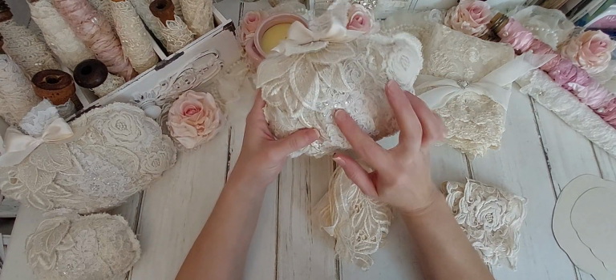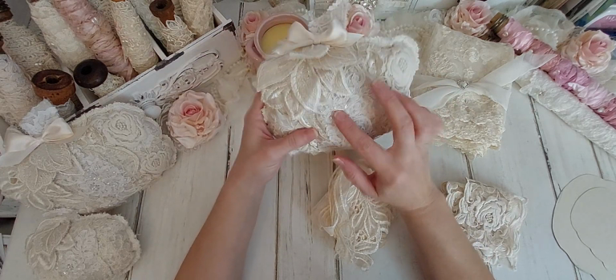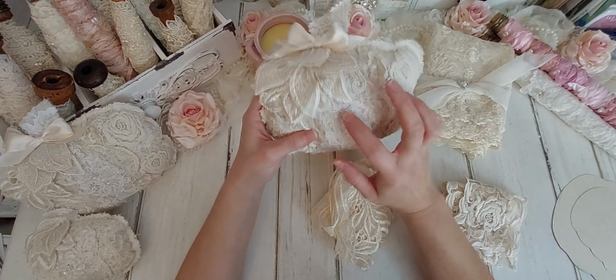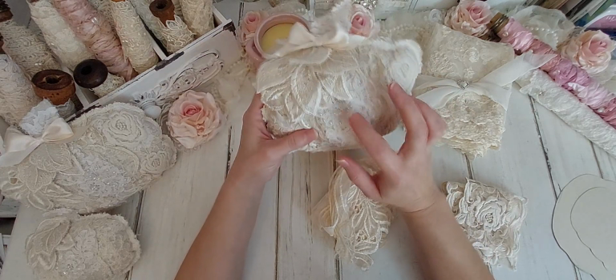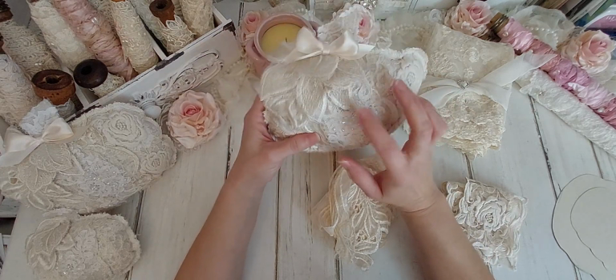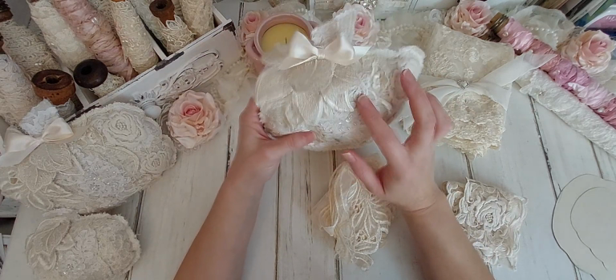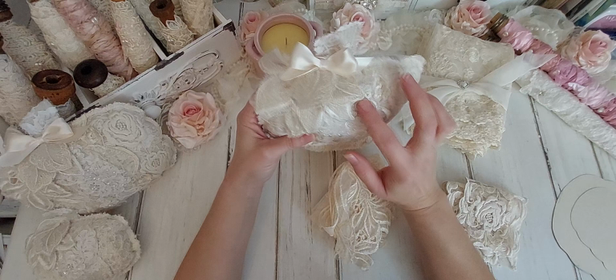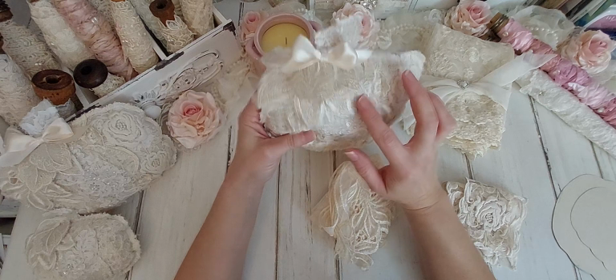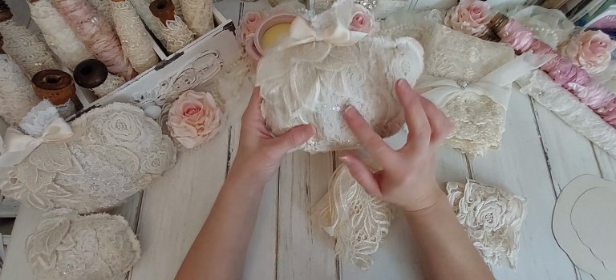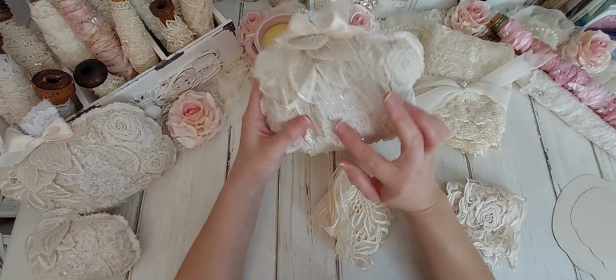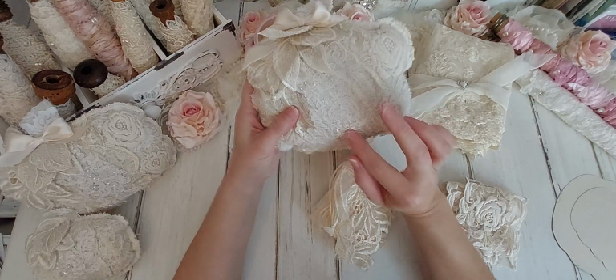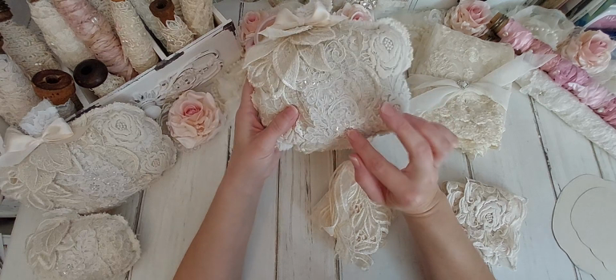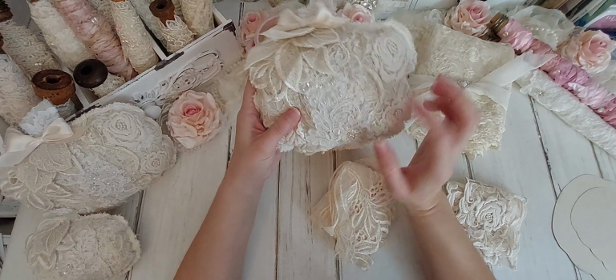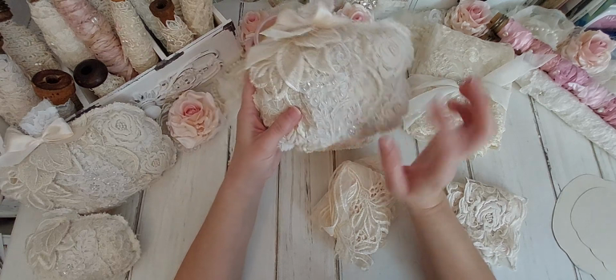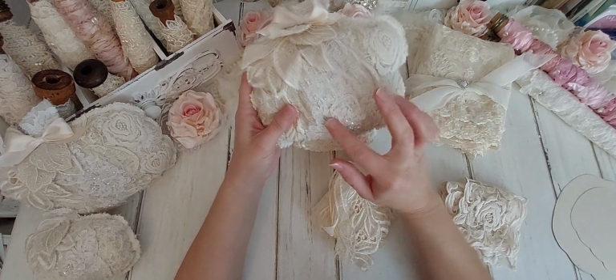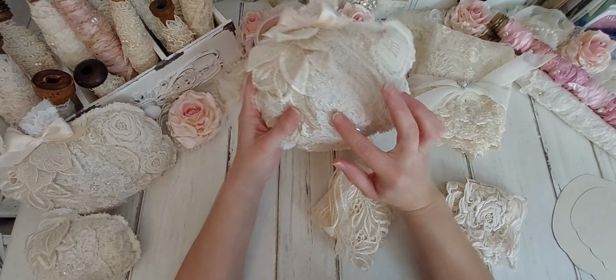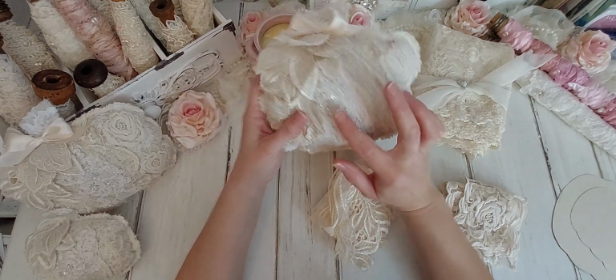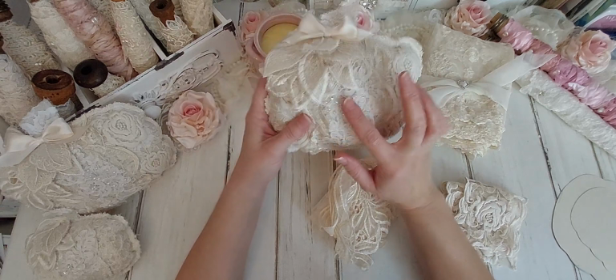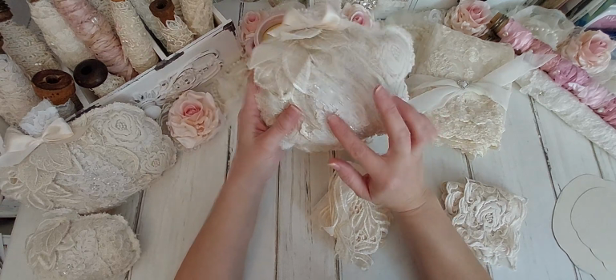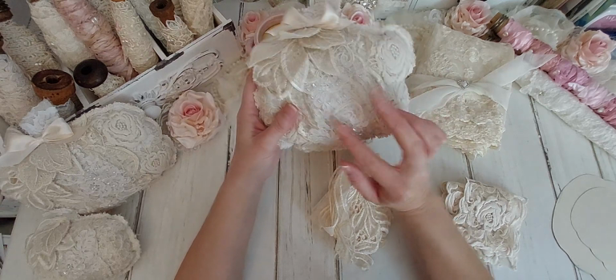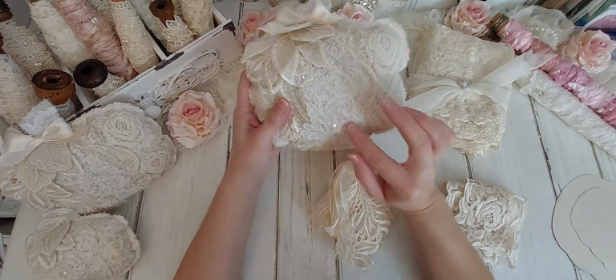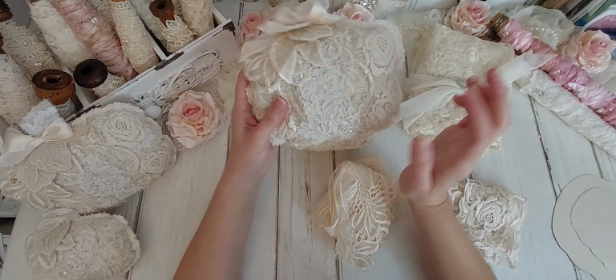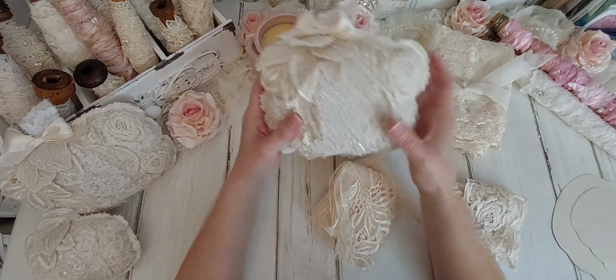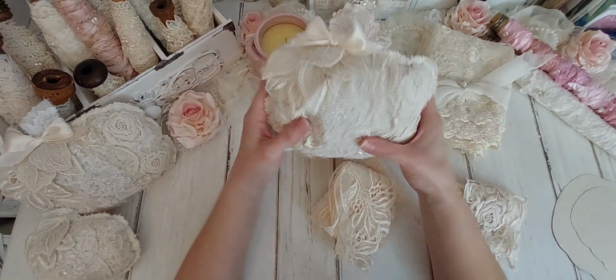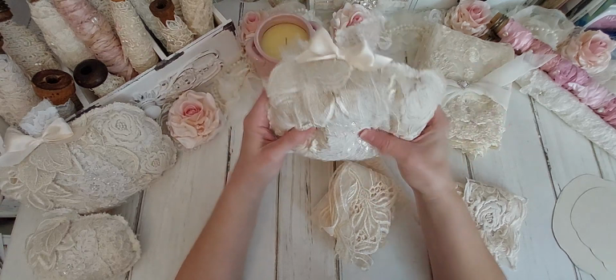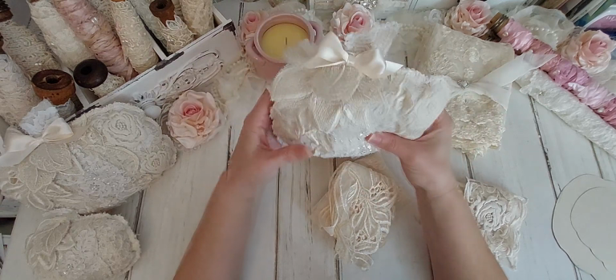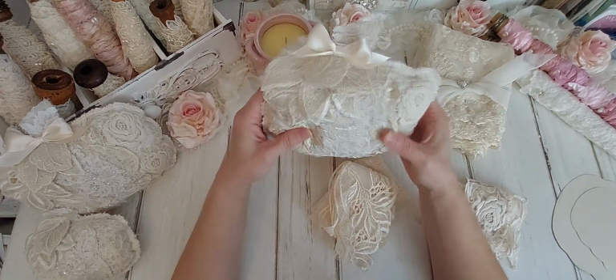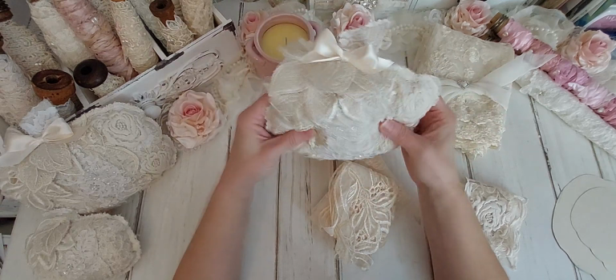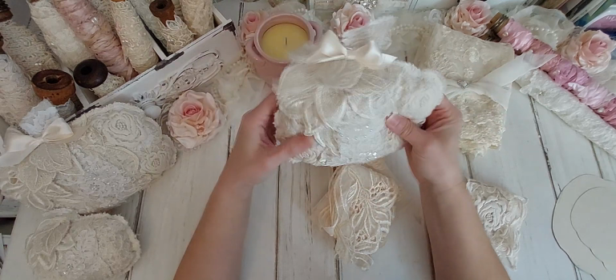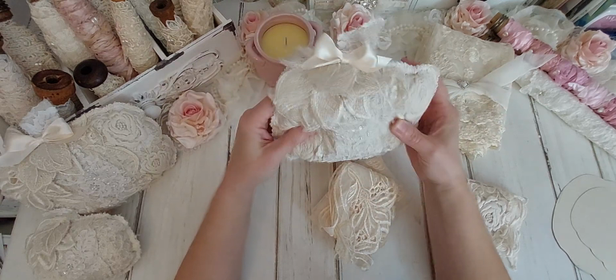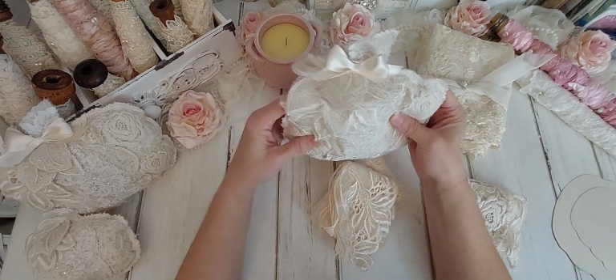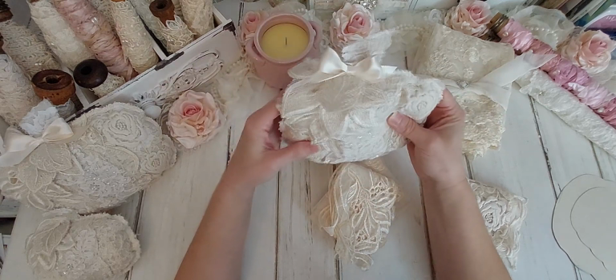And that's the only thing that has been glued. Everything else has been sewn.